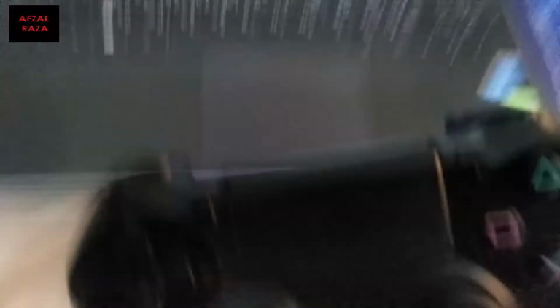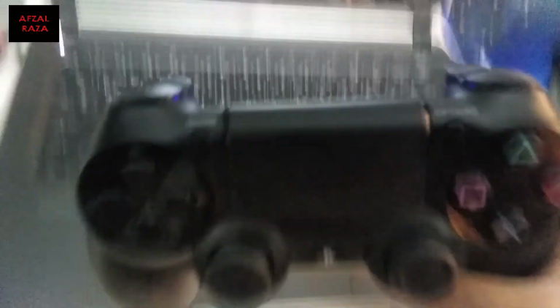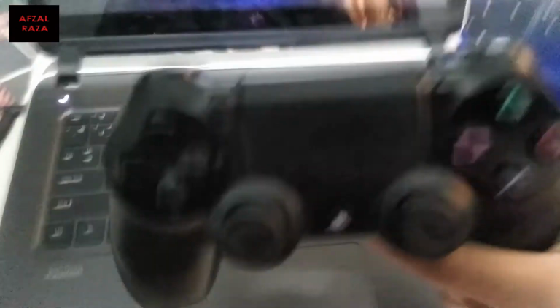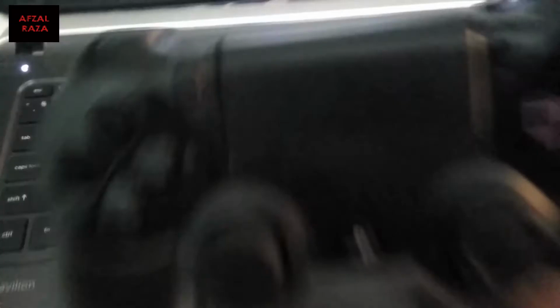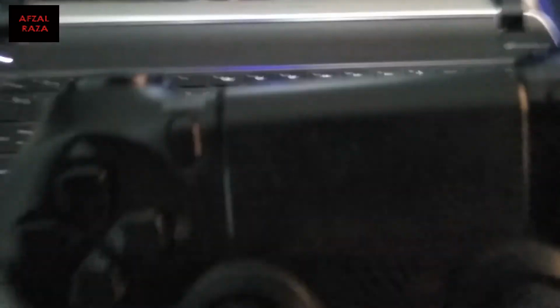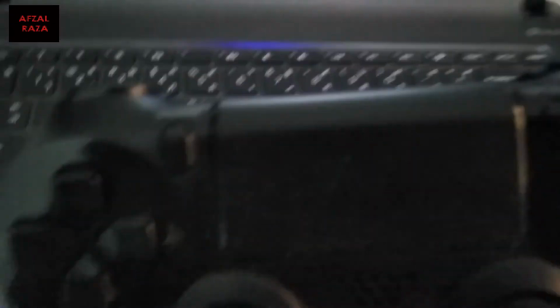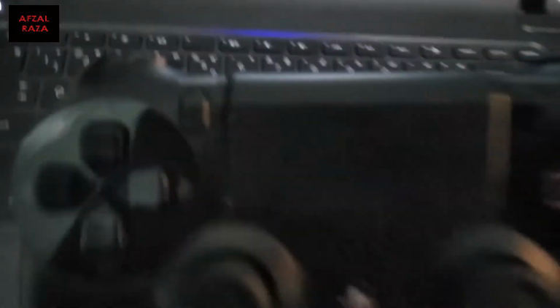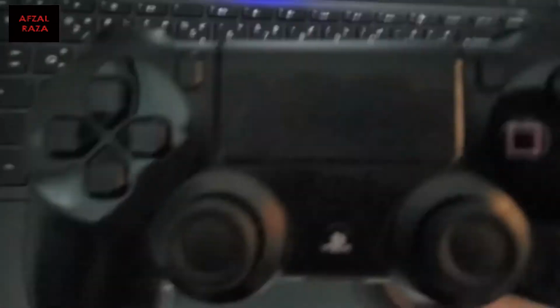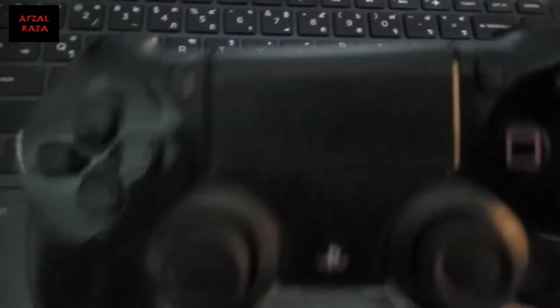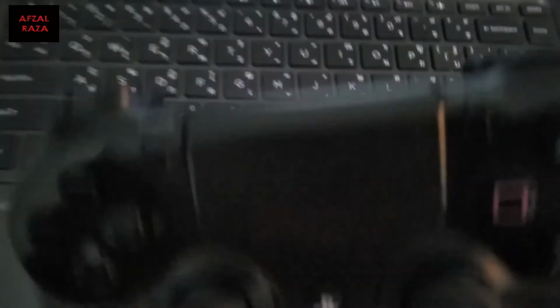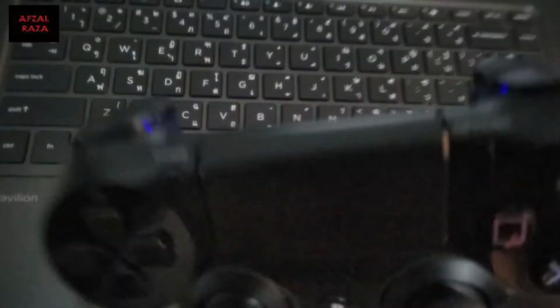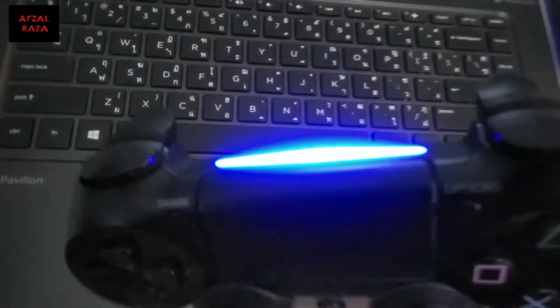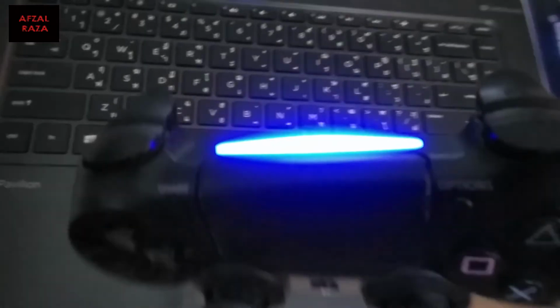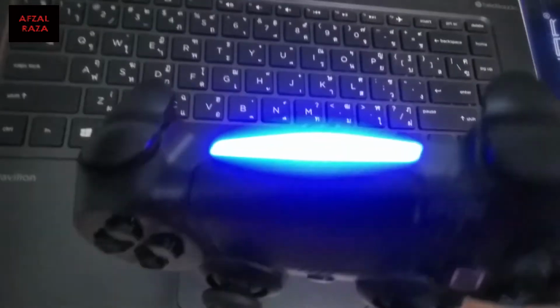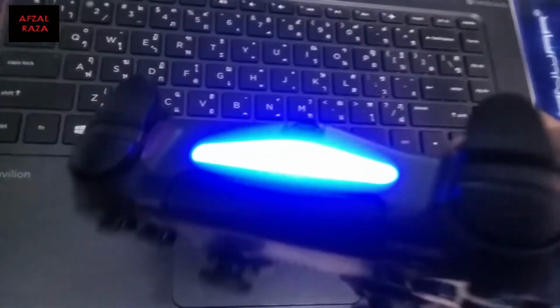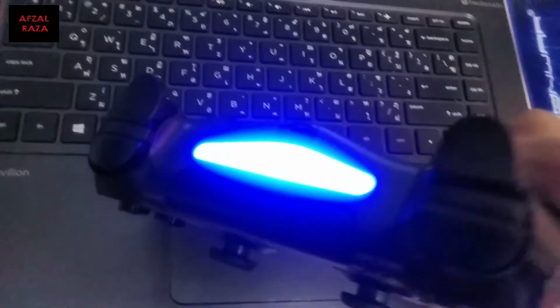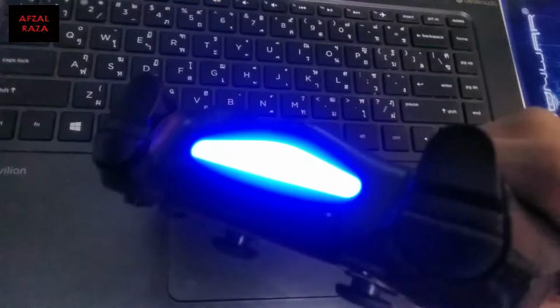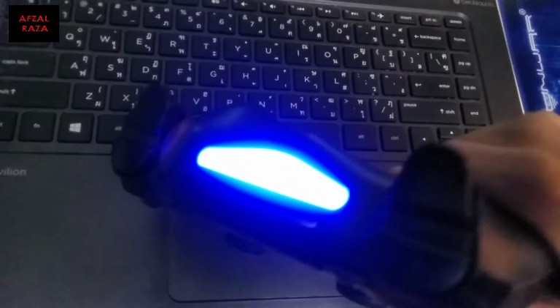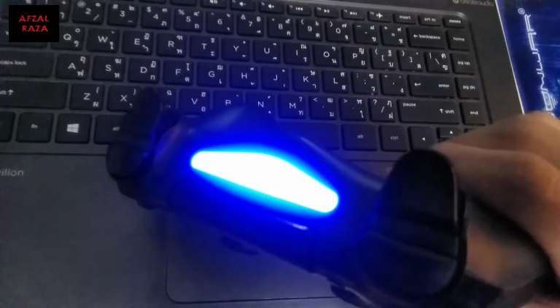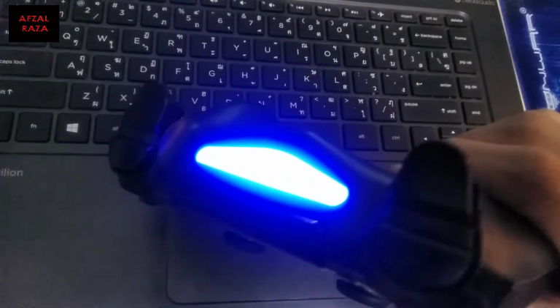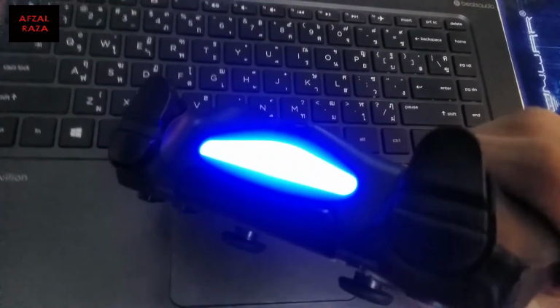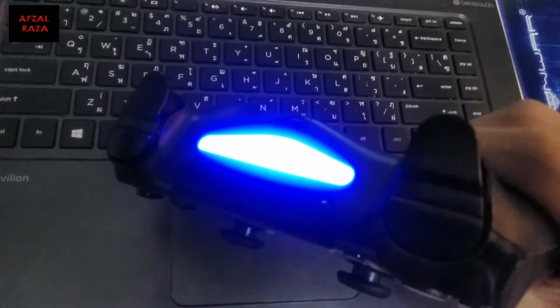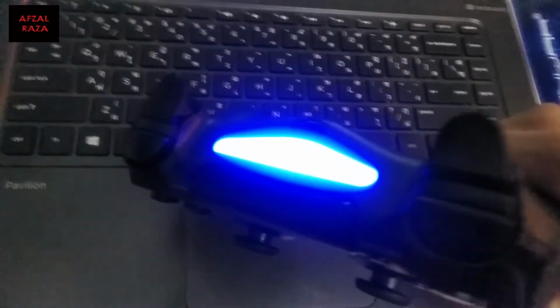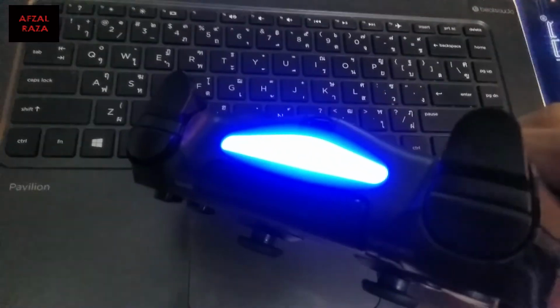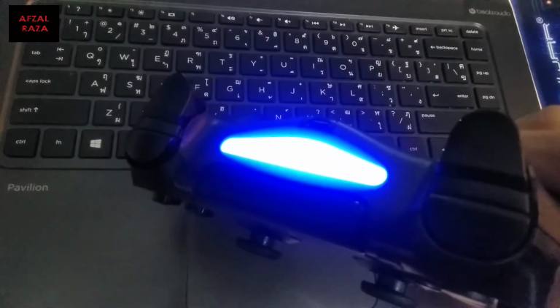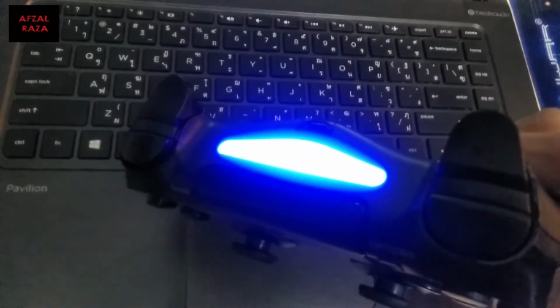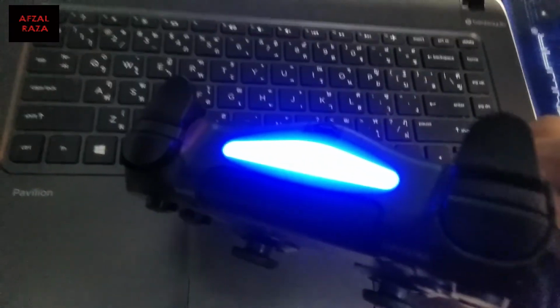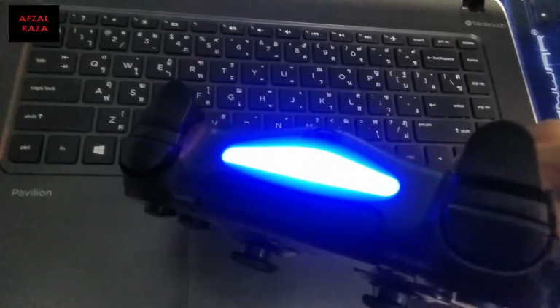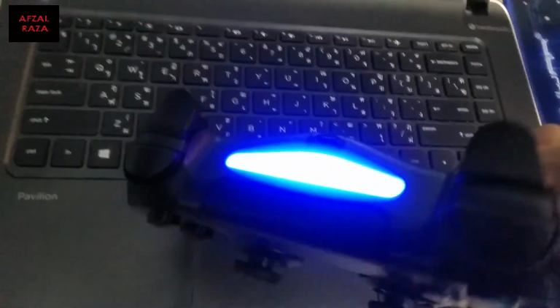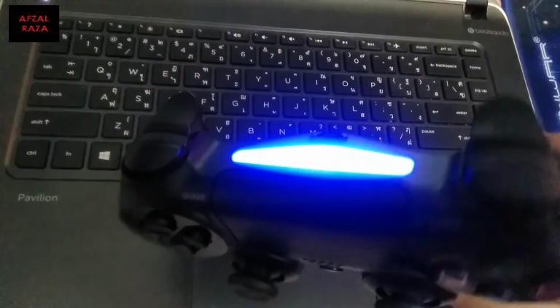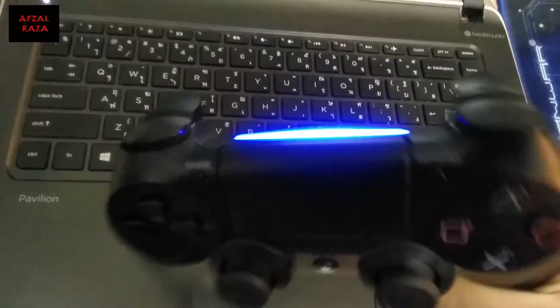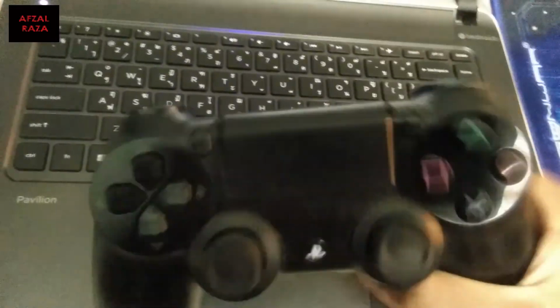Whenever the controller is connected, you will get a blue light on your controller, as you can see here.